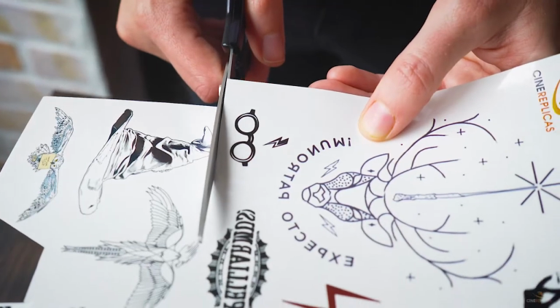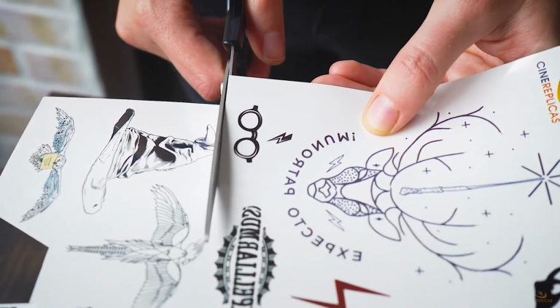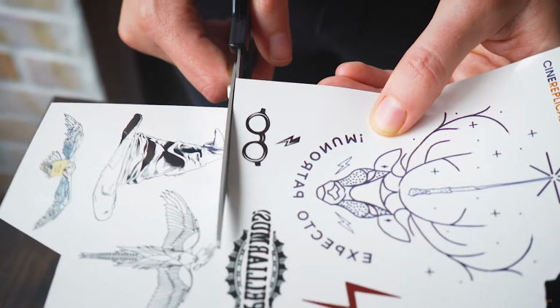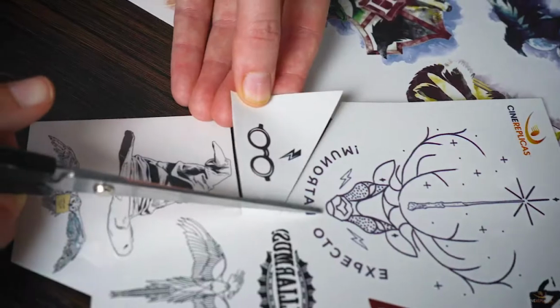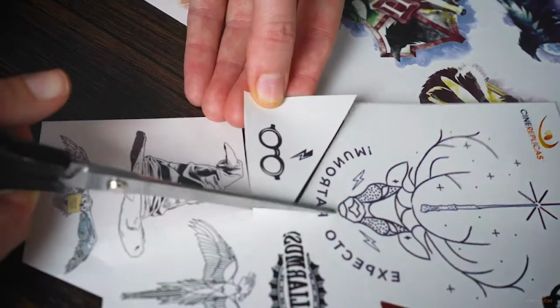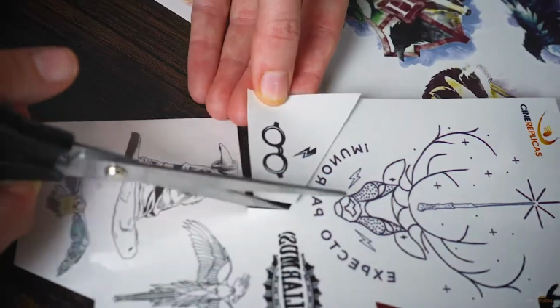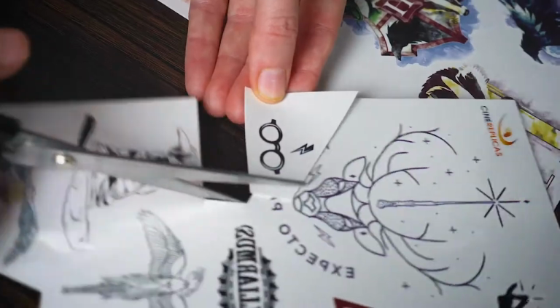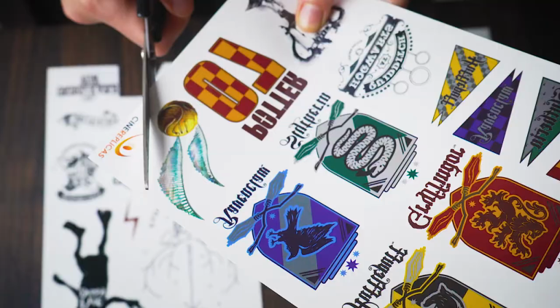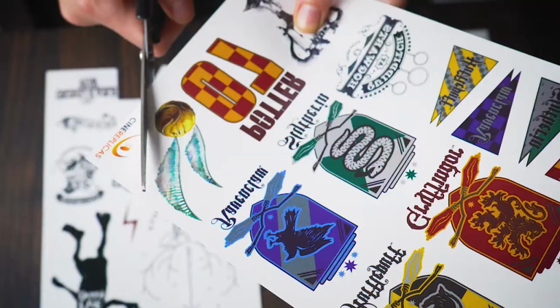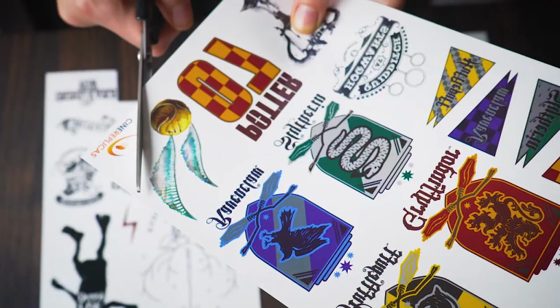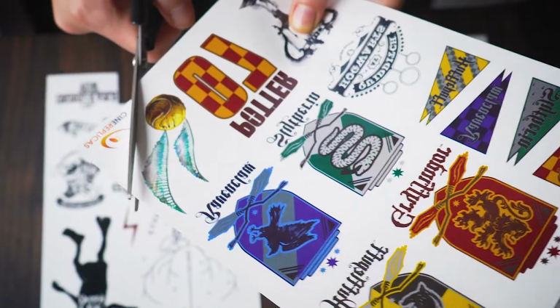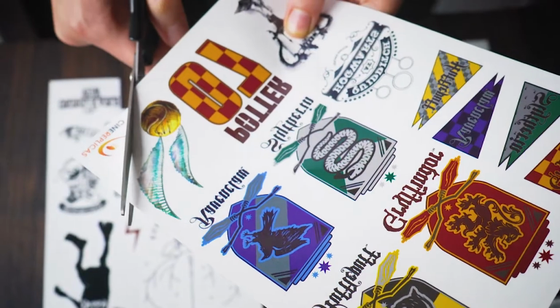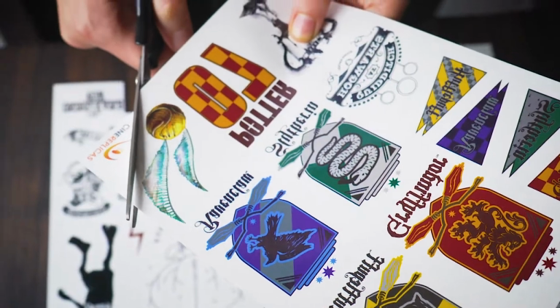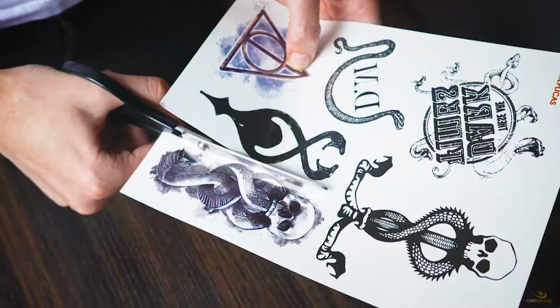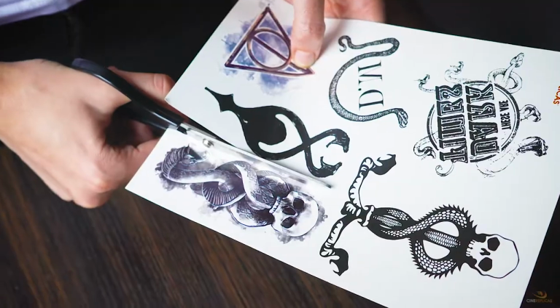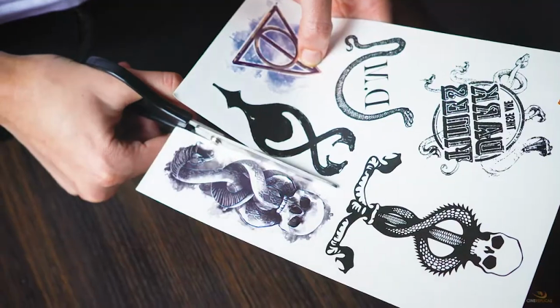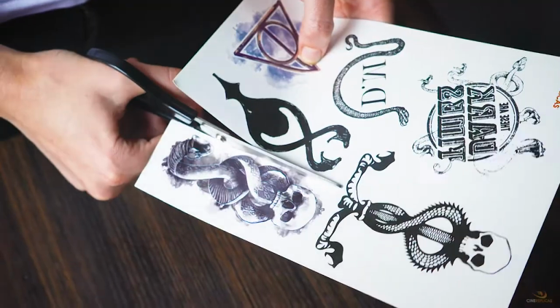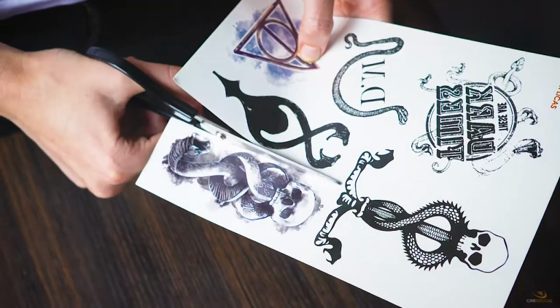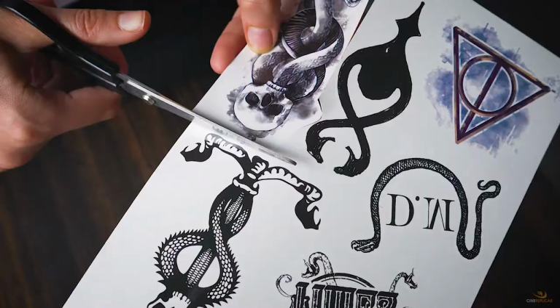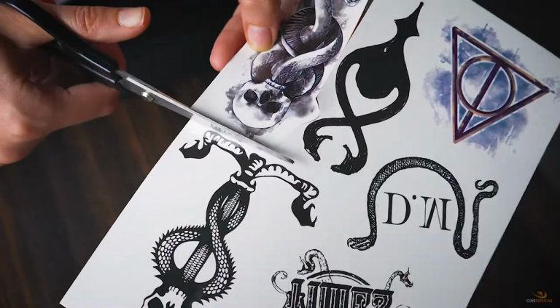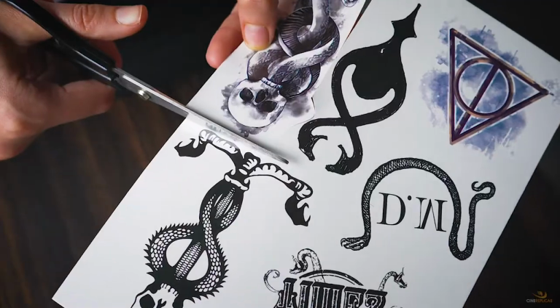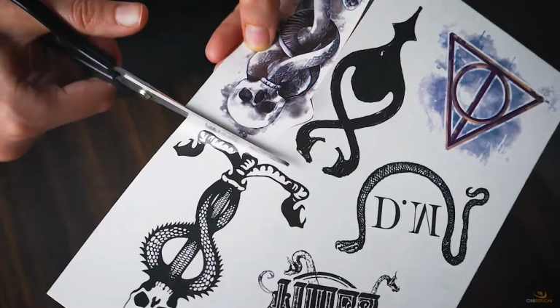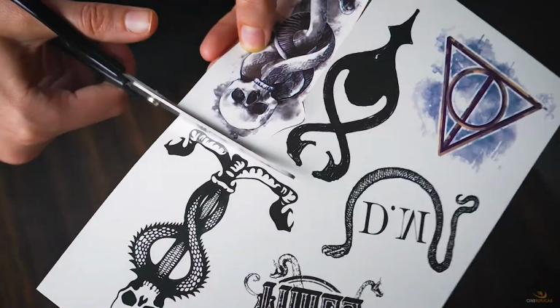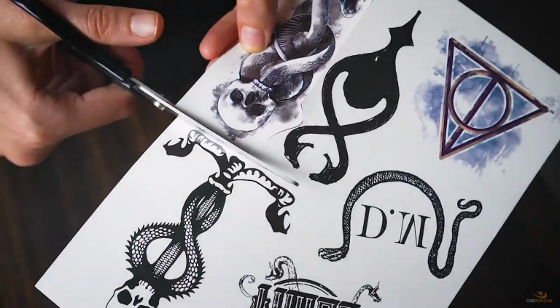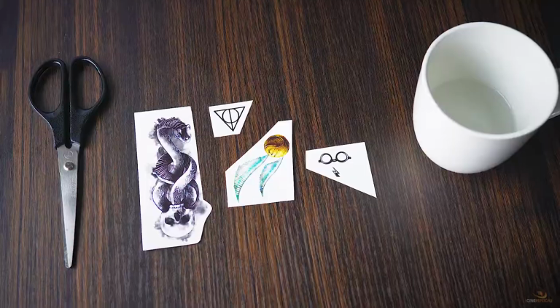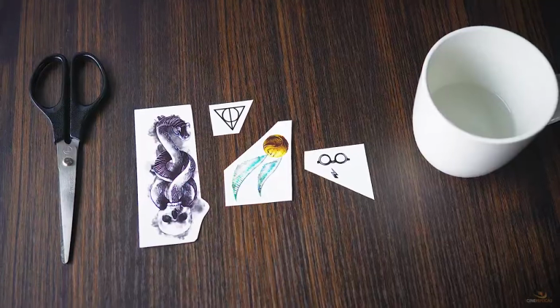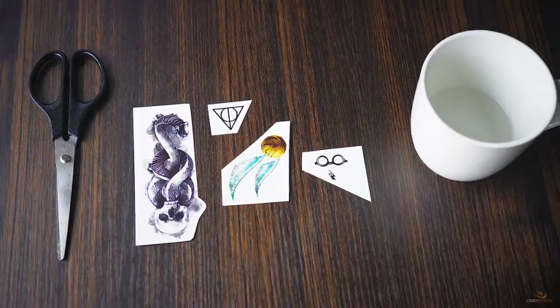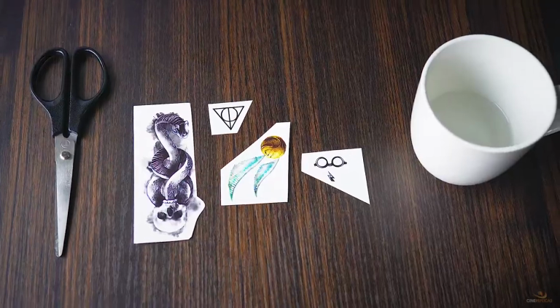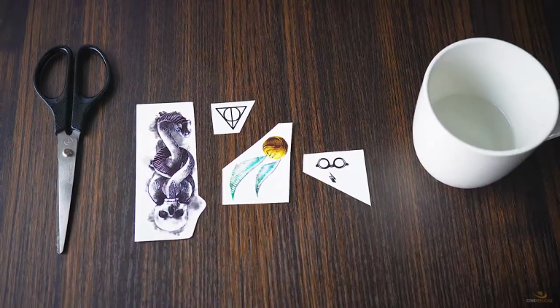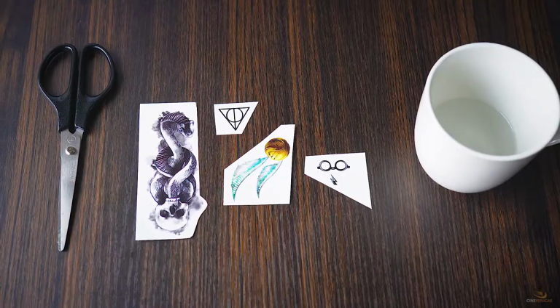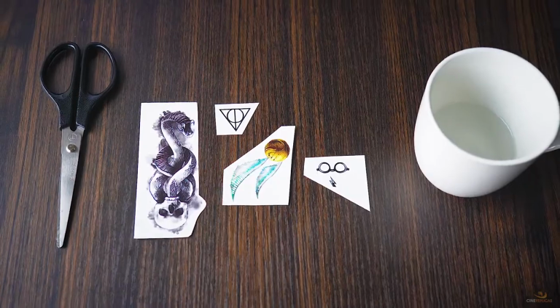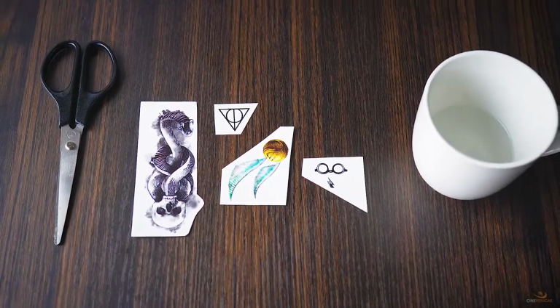Cut out the tattoos of your choice carefully. Don't be afraid to mix different styles — results can be surprisingly good.